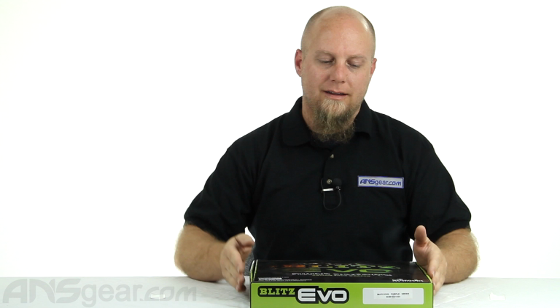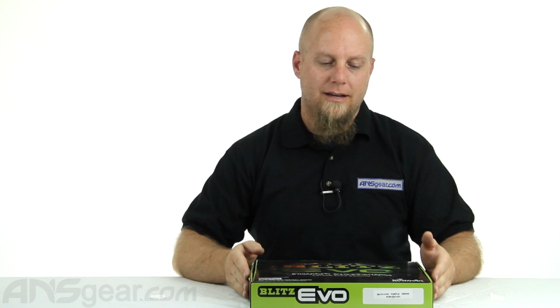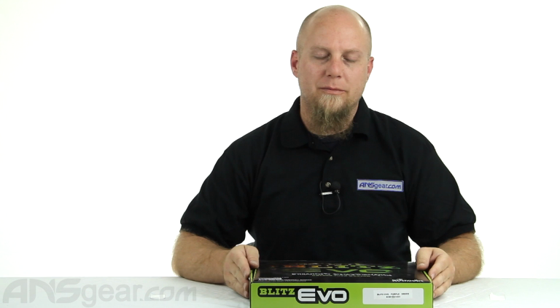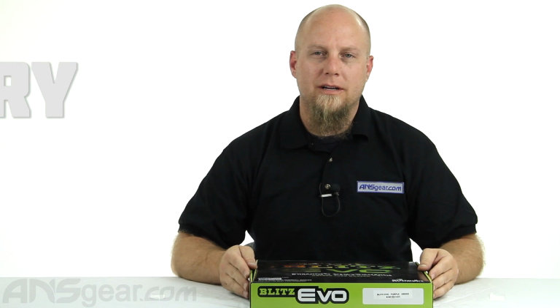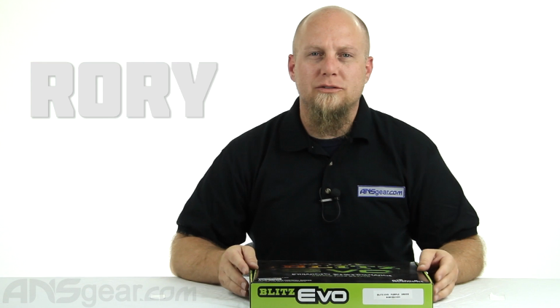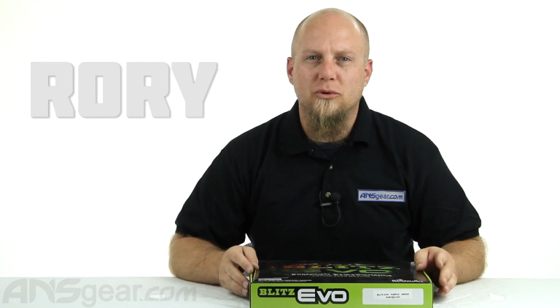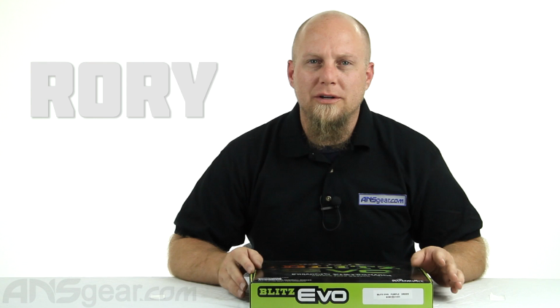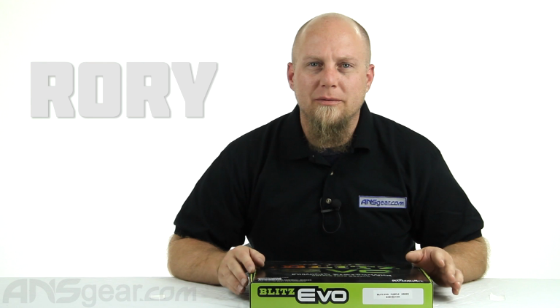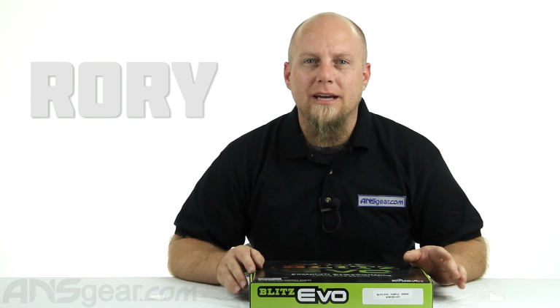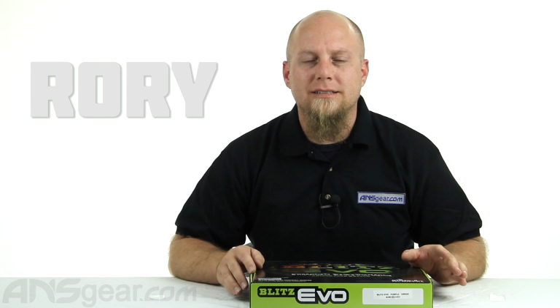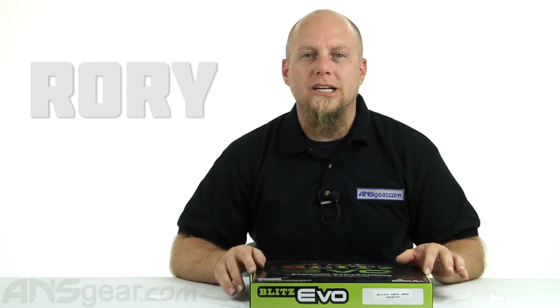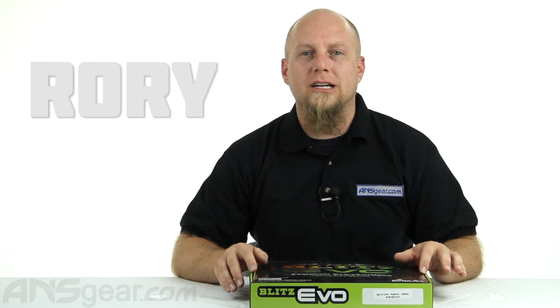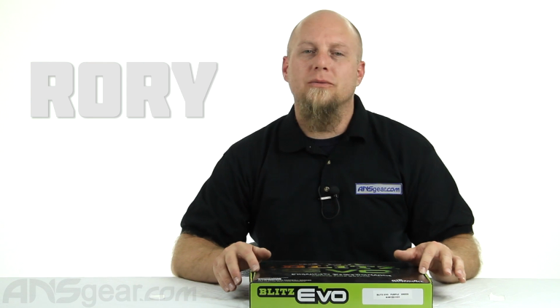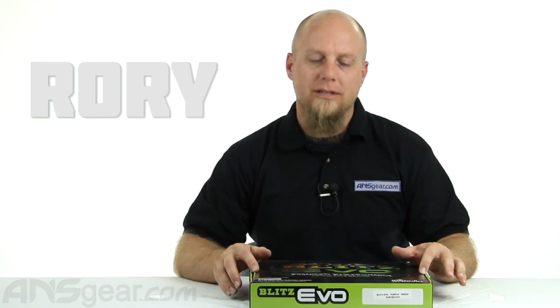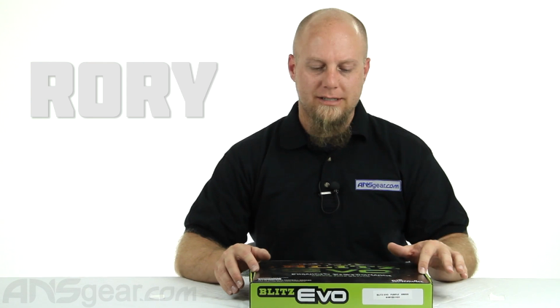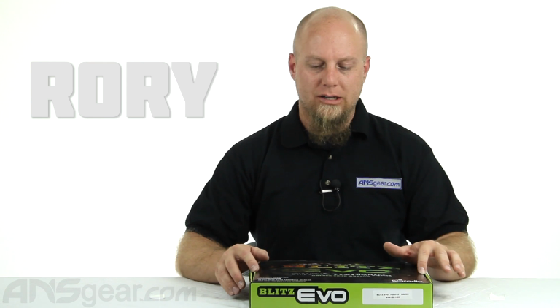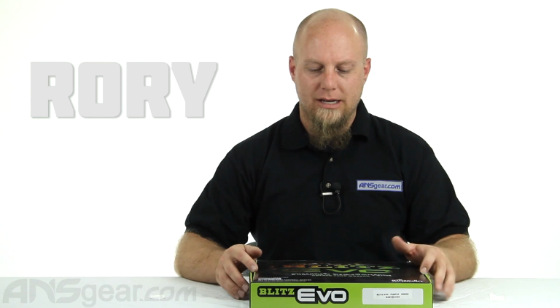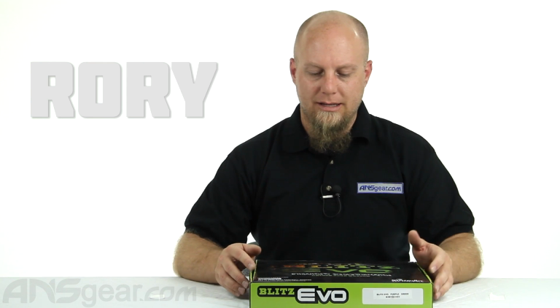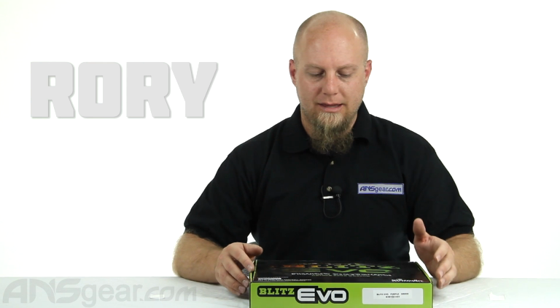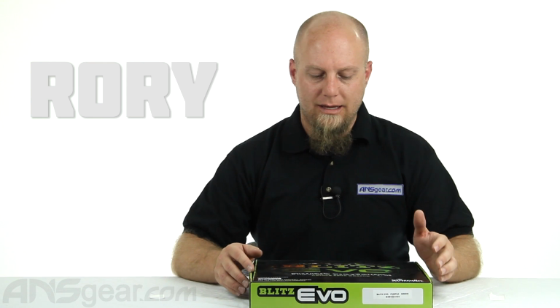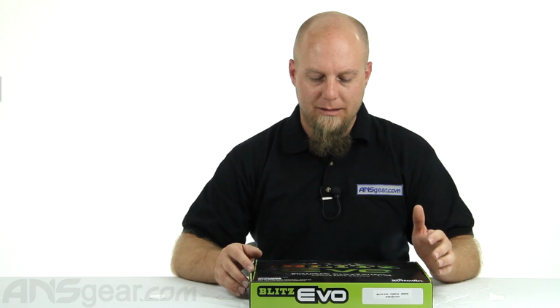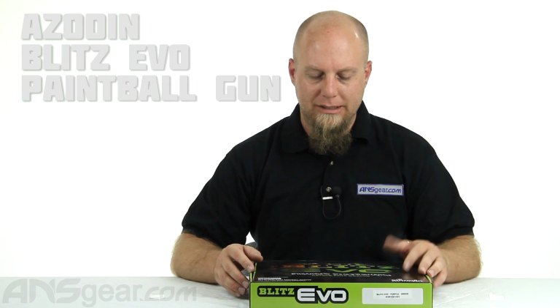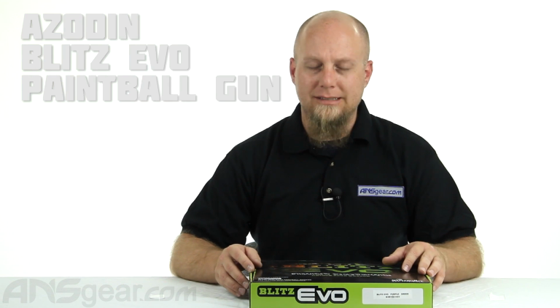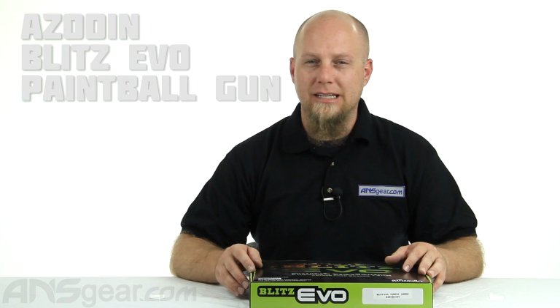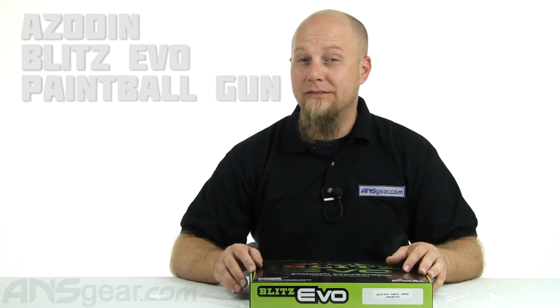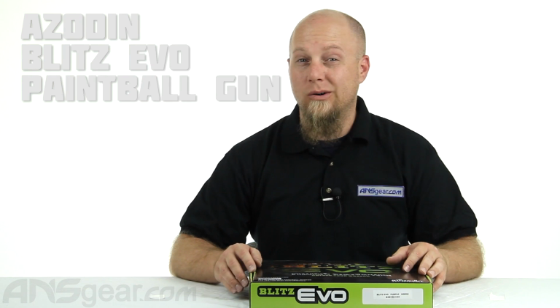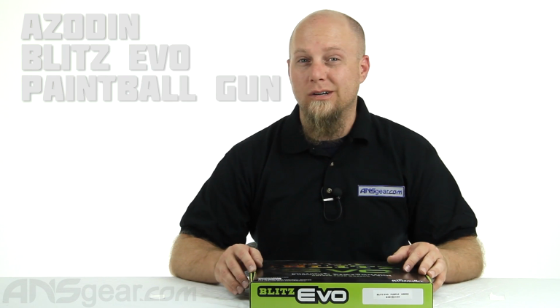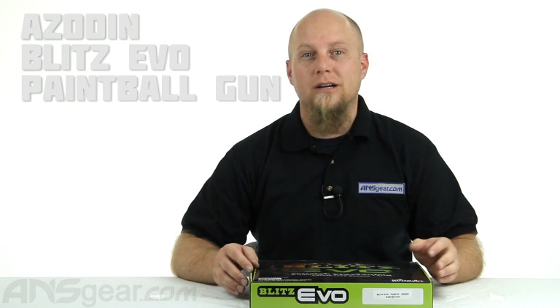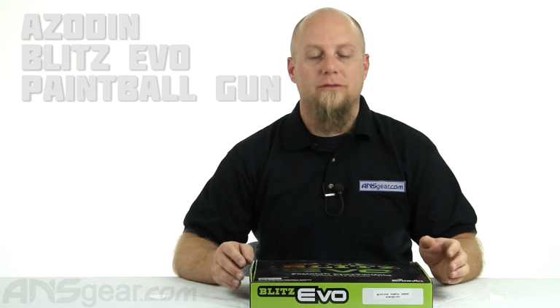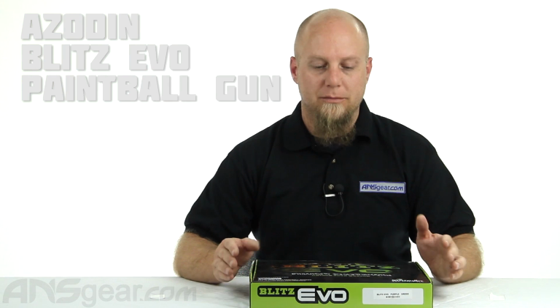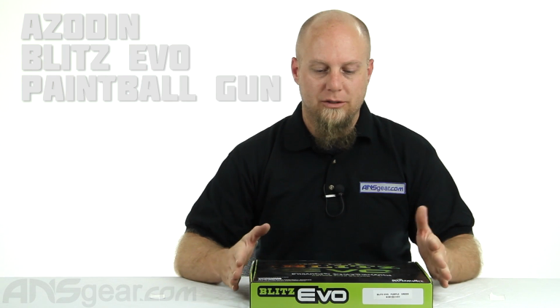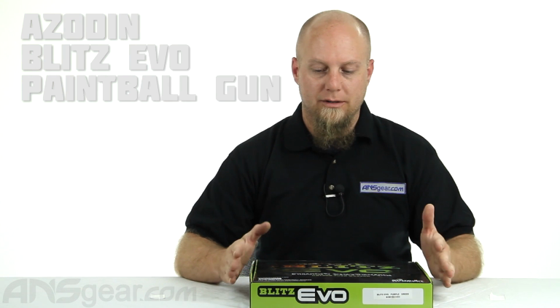Hey everybody, it's Rory from ANS Gear and we're going to take a look at the Blitz Evo from Azodin.